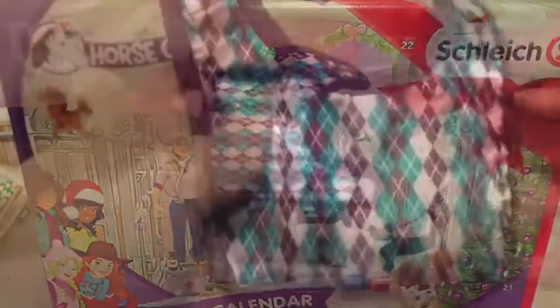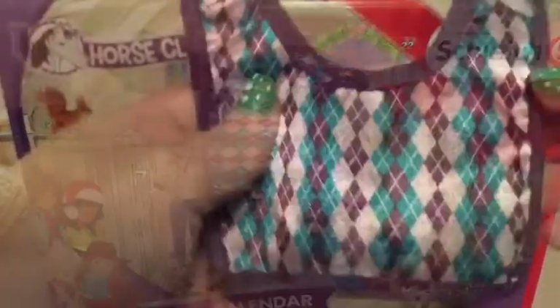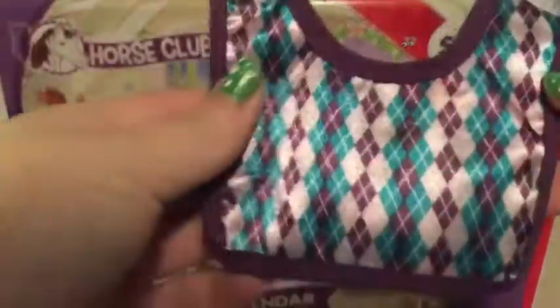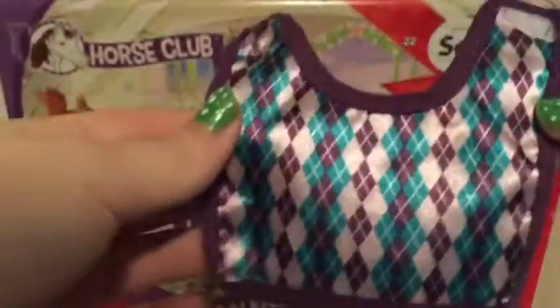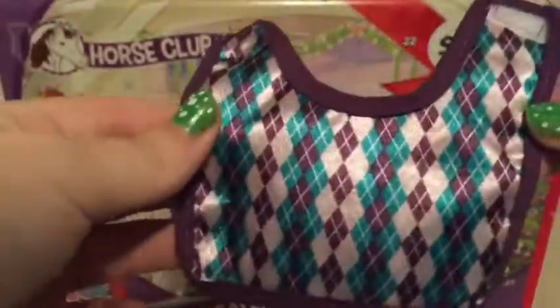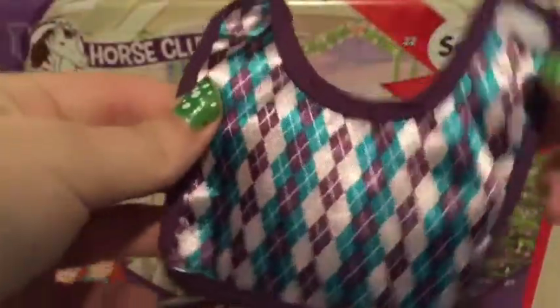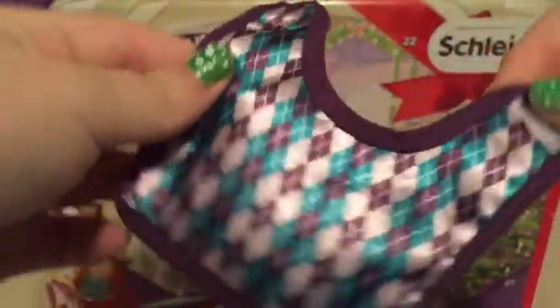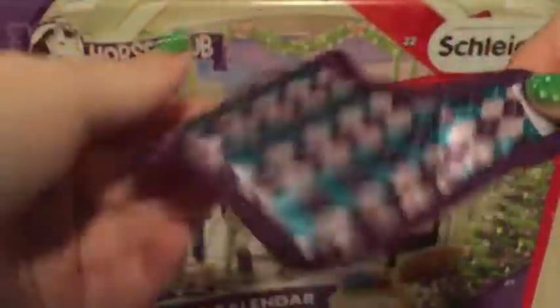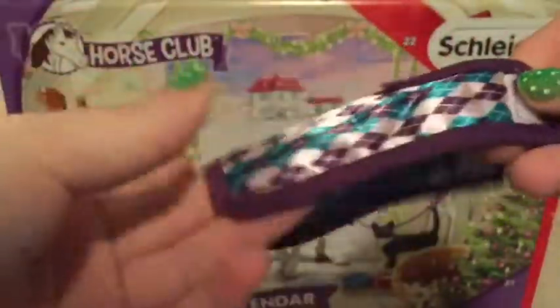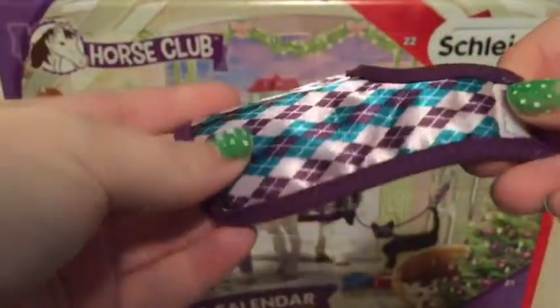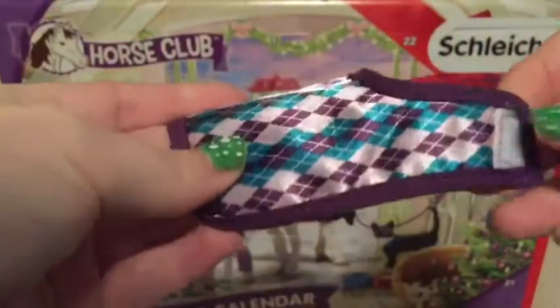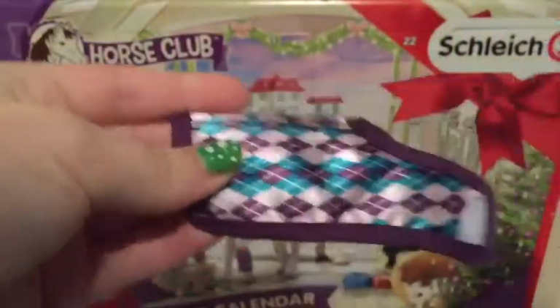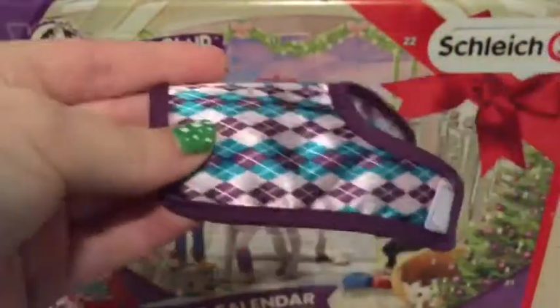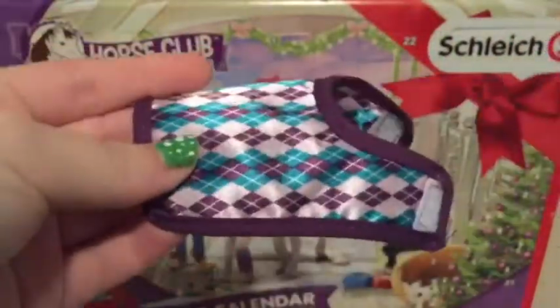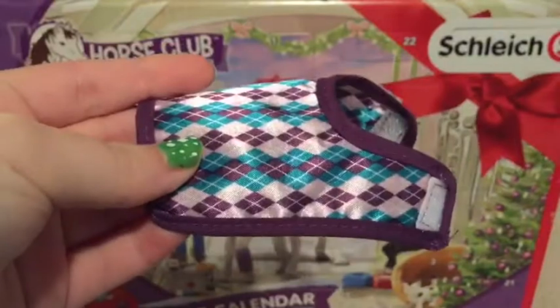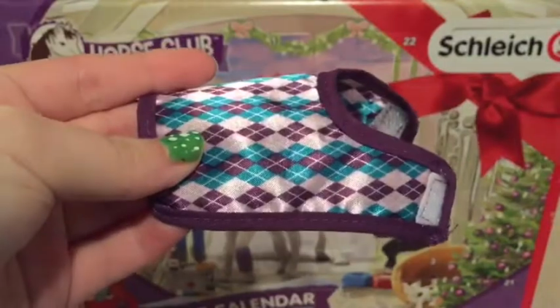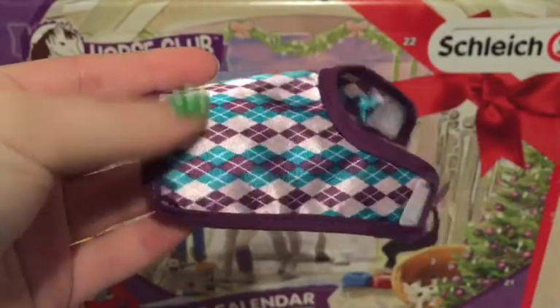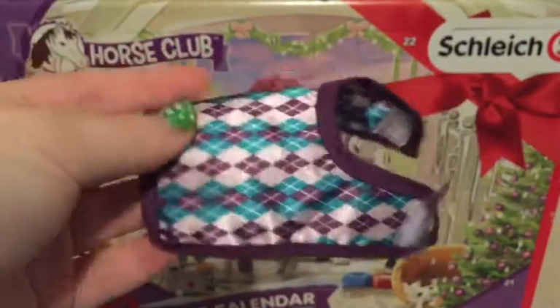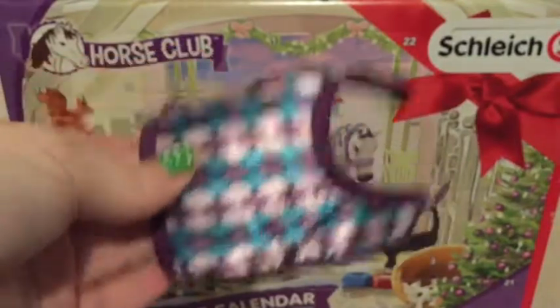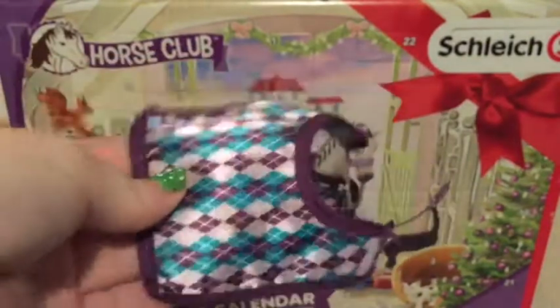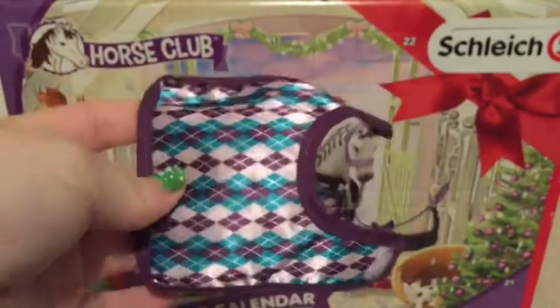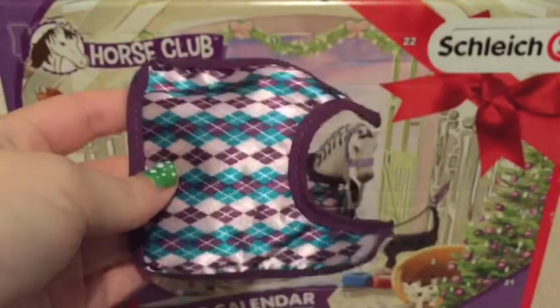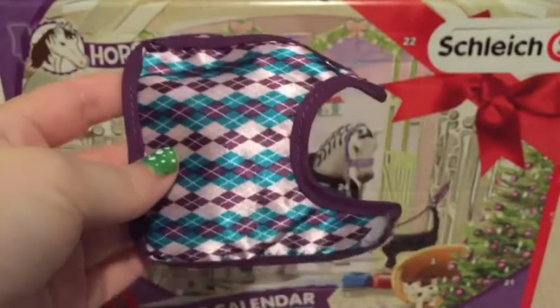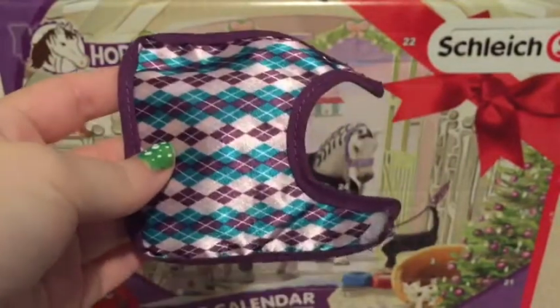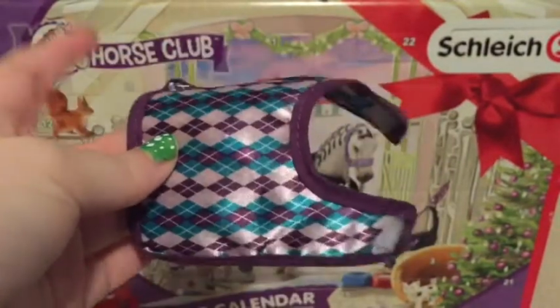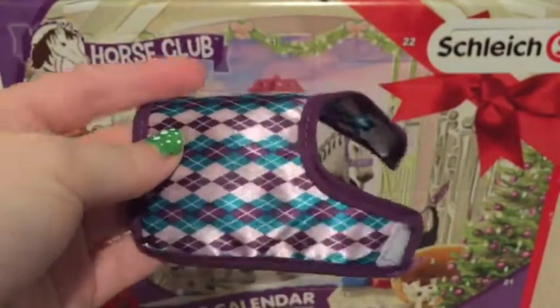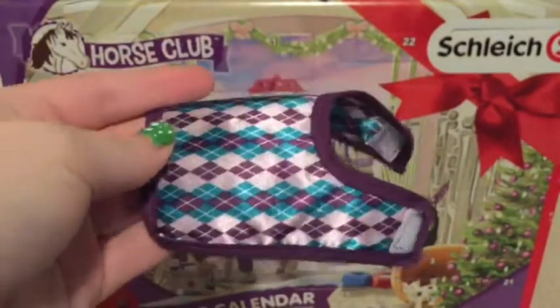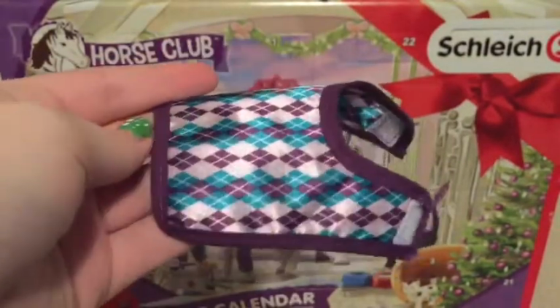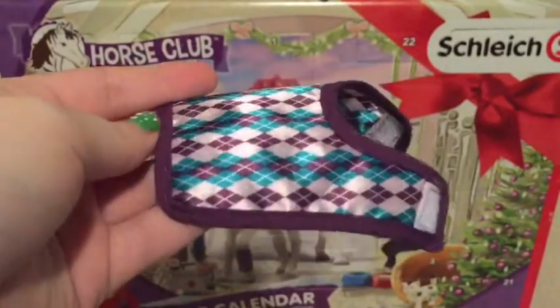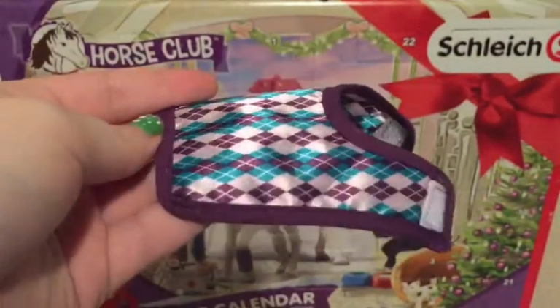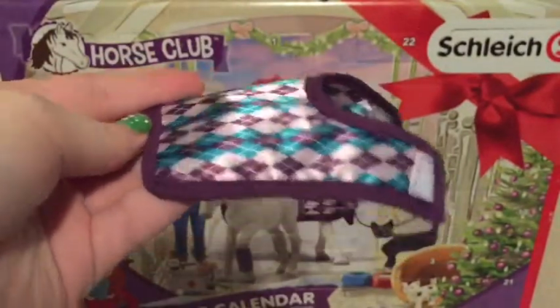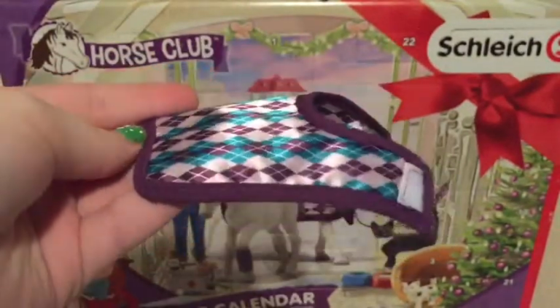I haven't done a super good job at guessing, but we did get the blanket! I'm so excited. This blanket is so pretty.